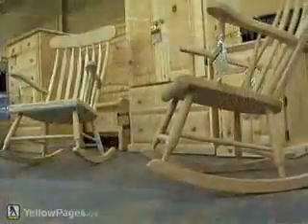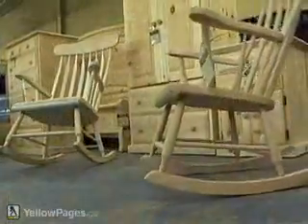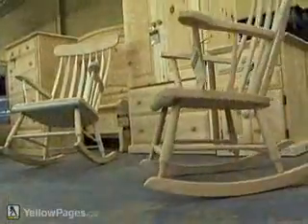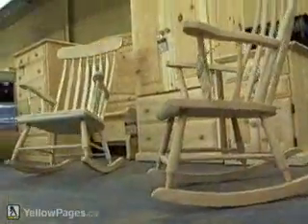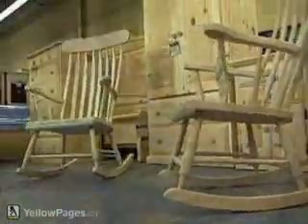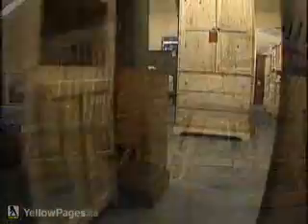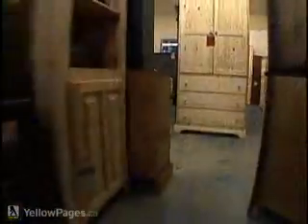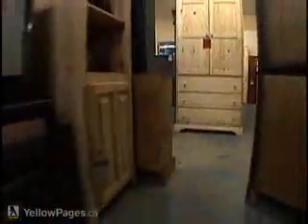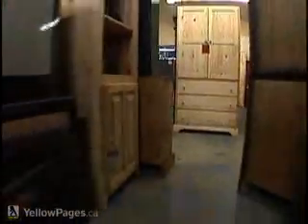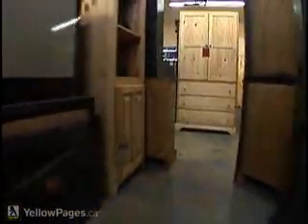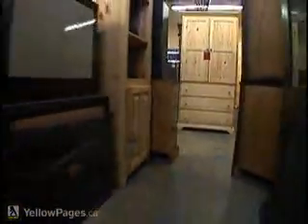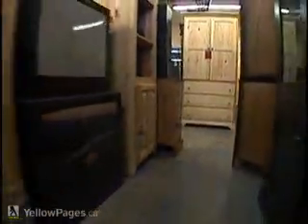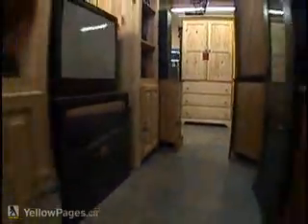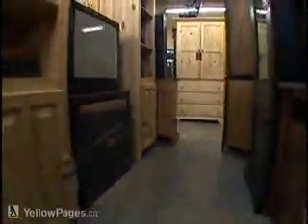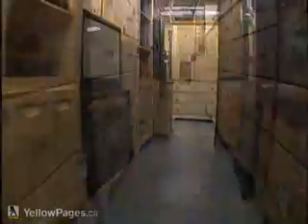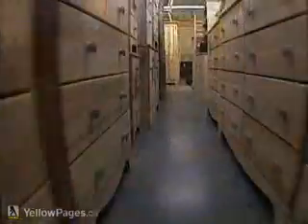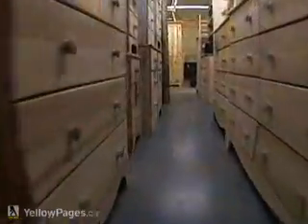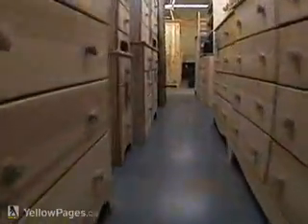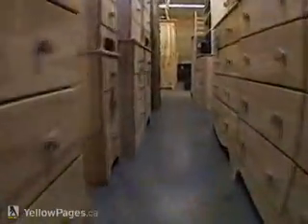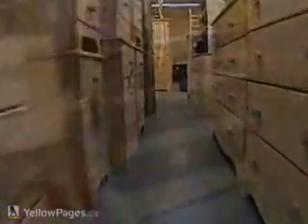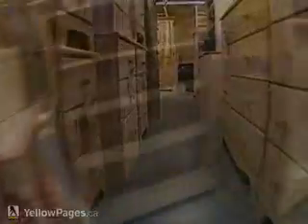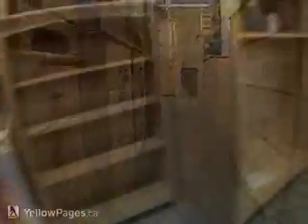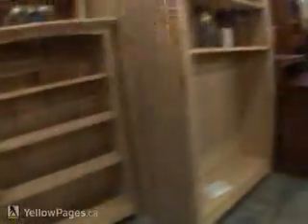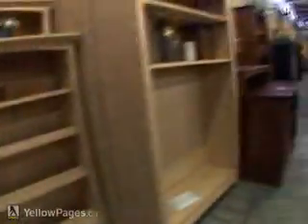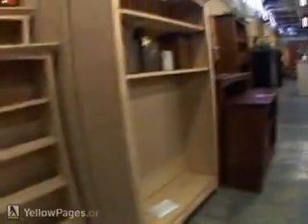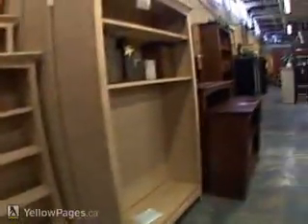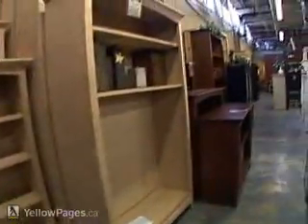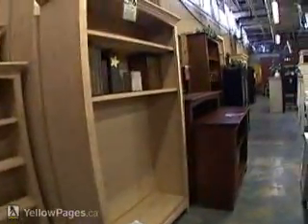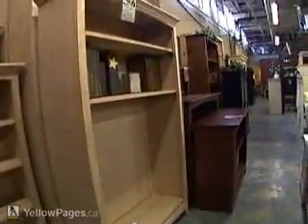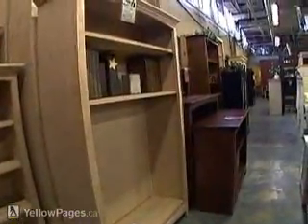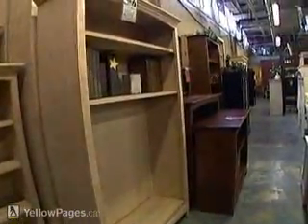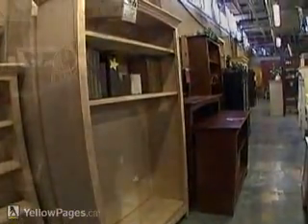We've got rocking chairs, armoires, chests of drawers. We build custom bookcases.